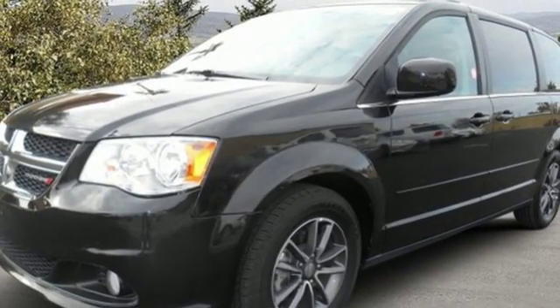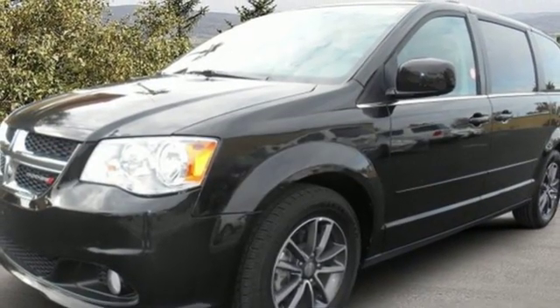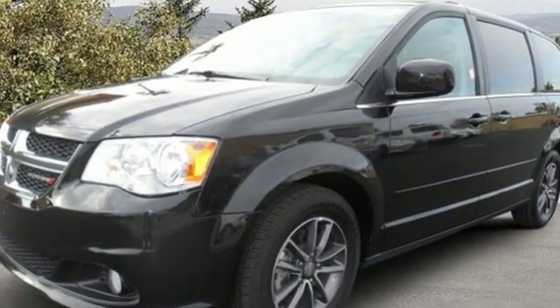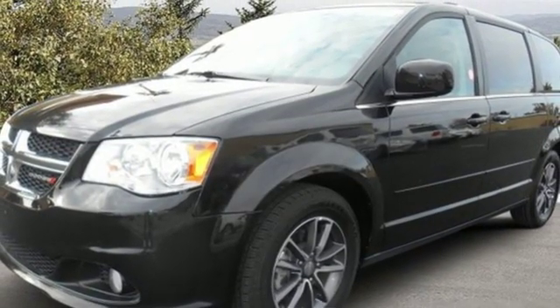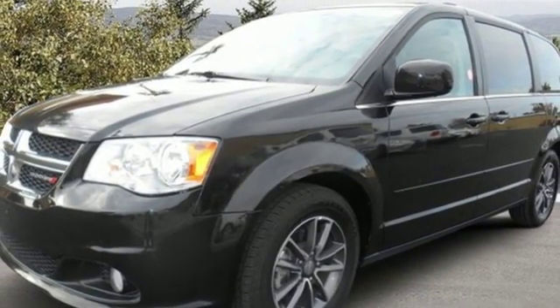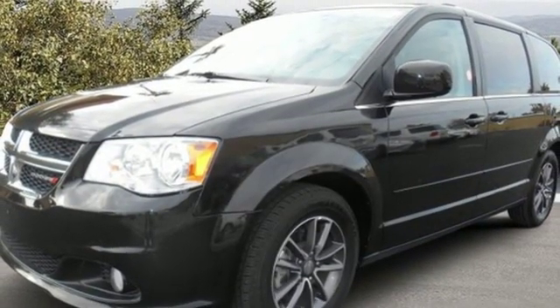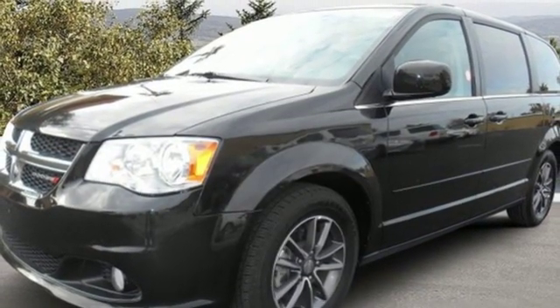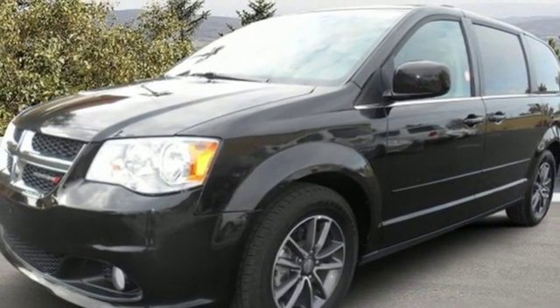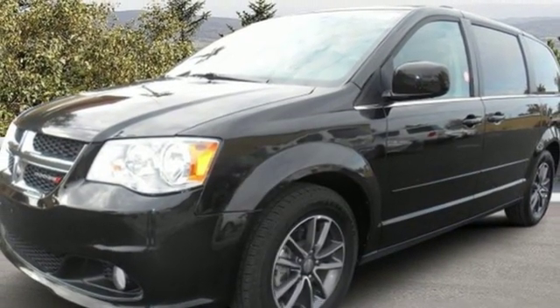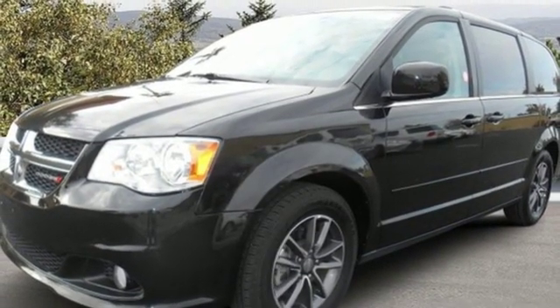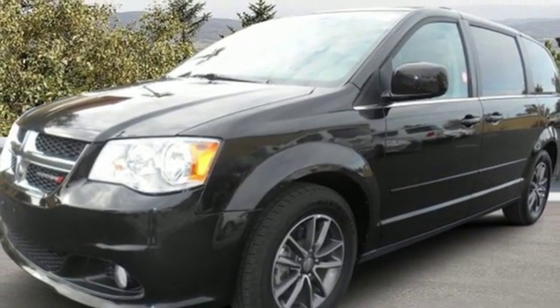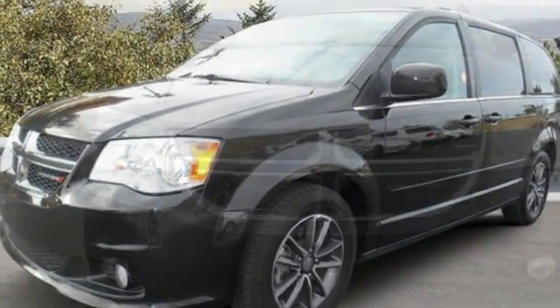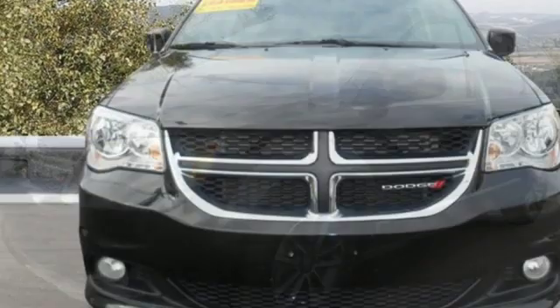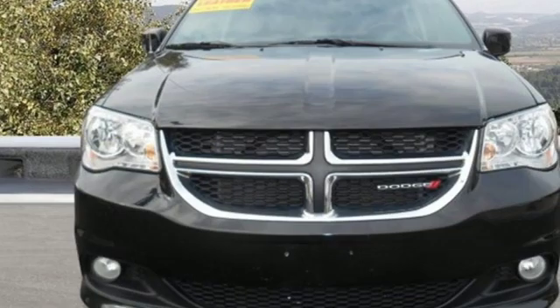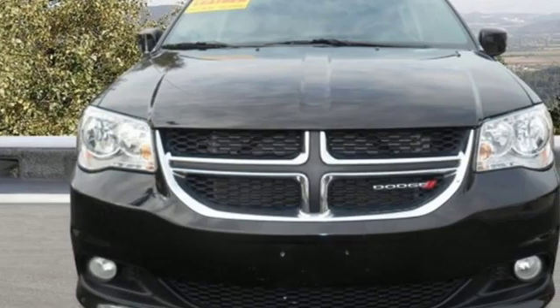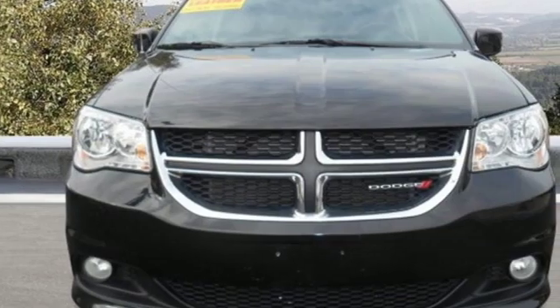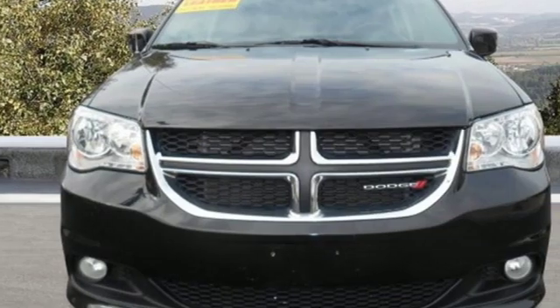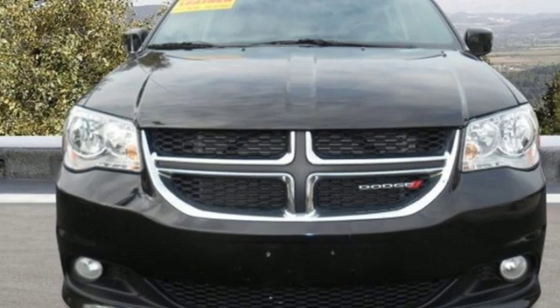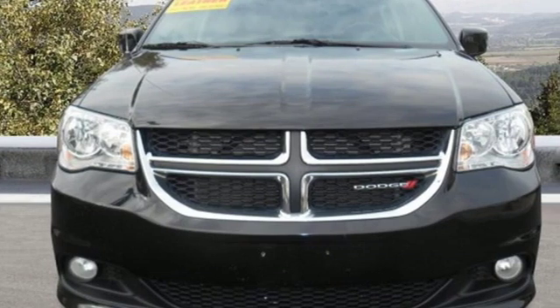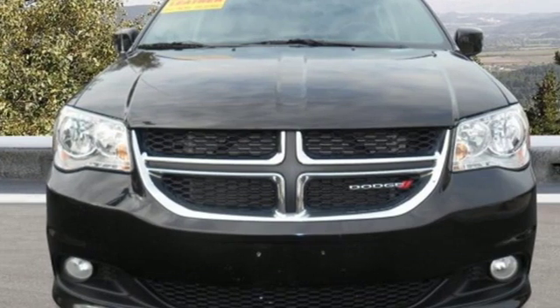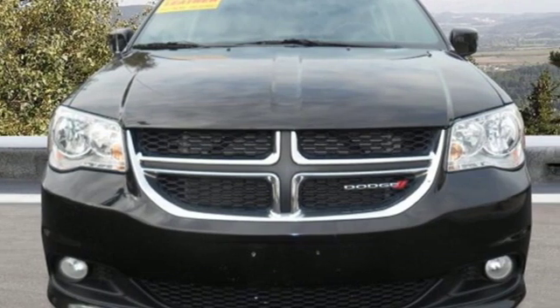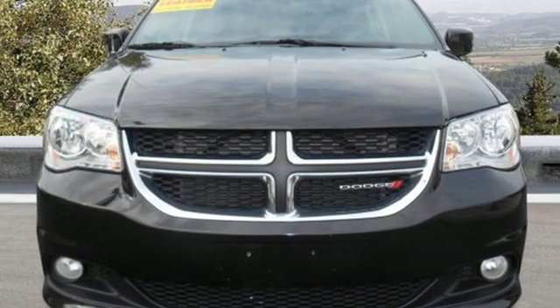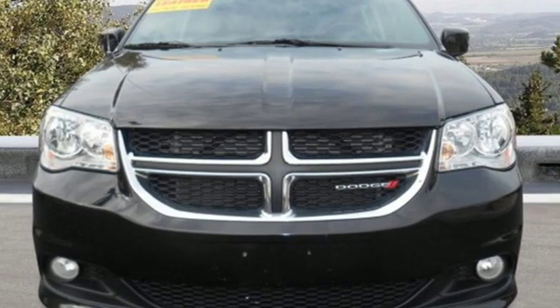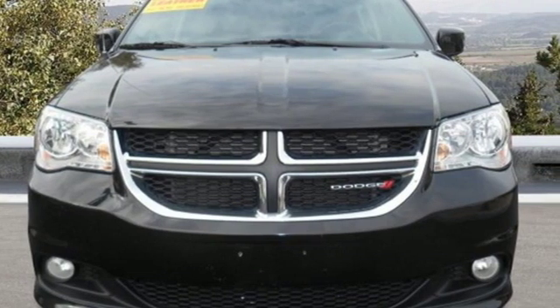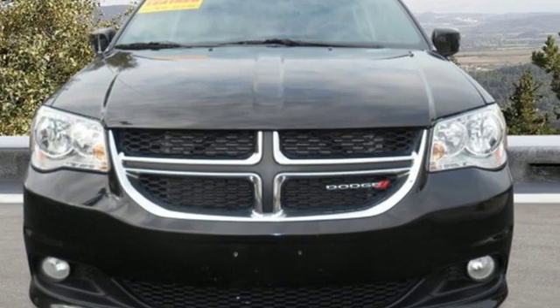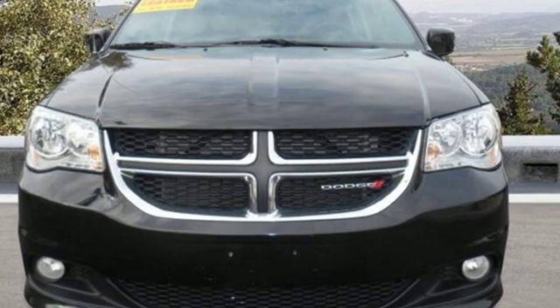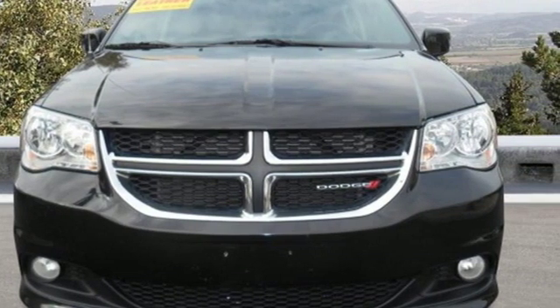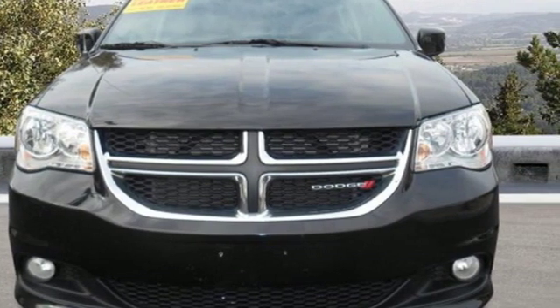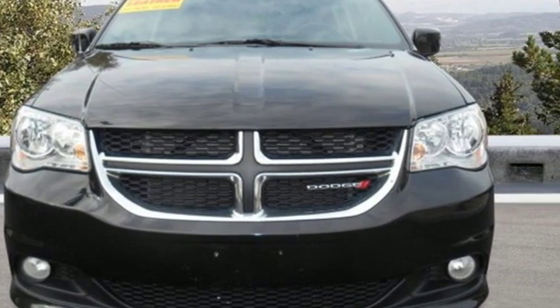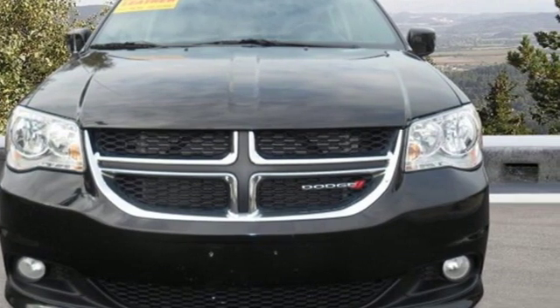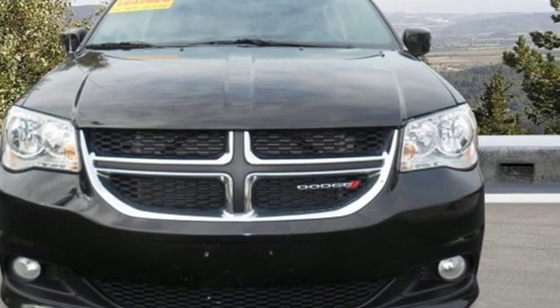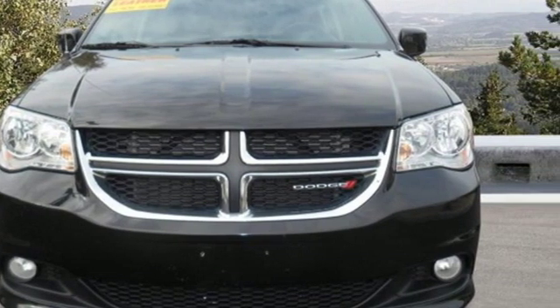Power, performance, passion — Dodge. You need to drive it to believe it. See it for yourself today.